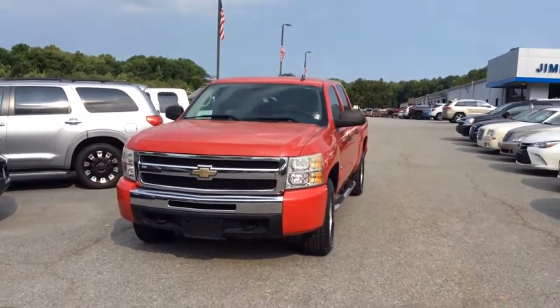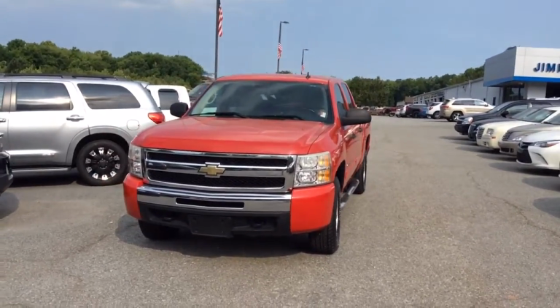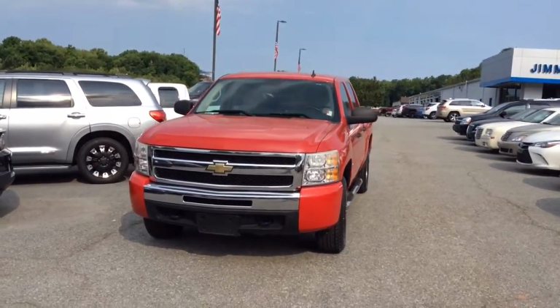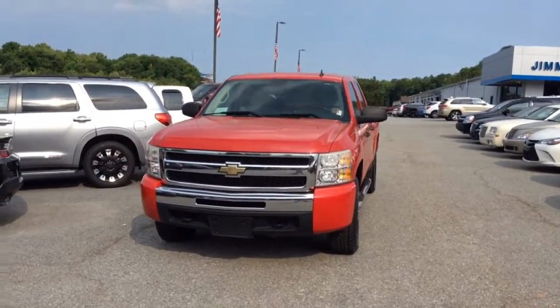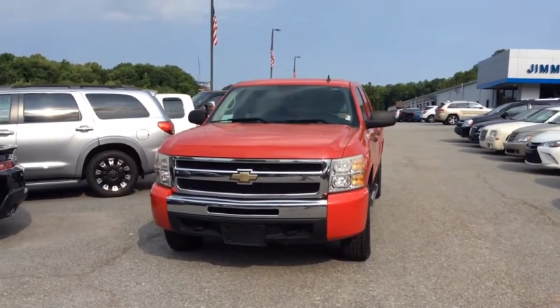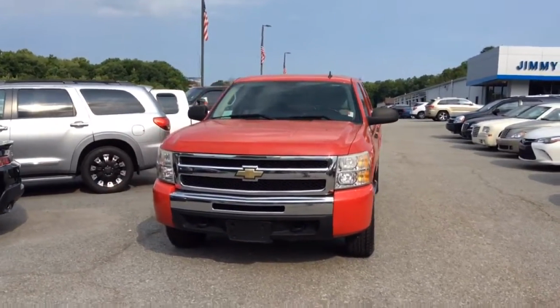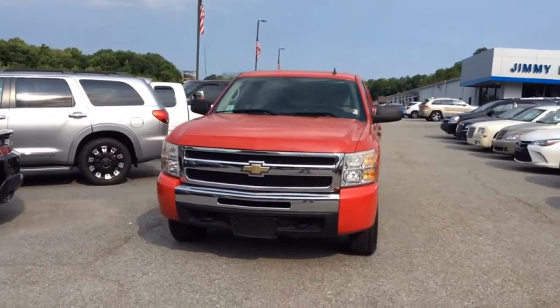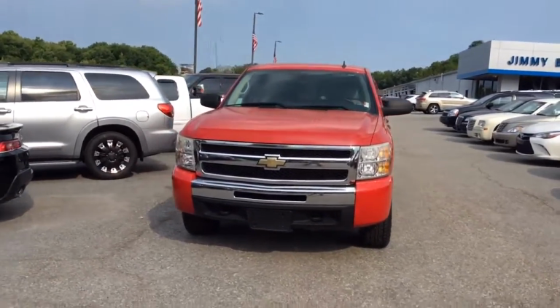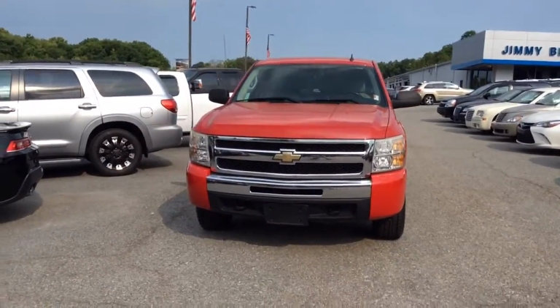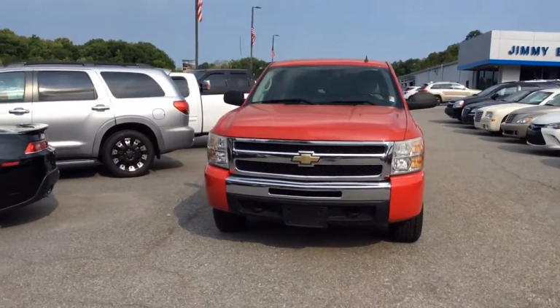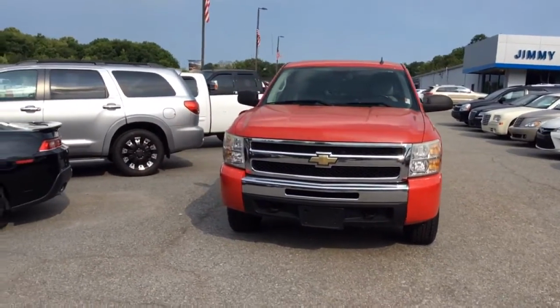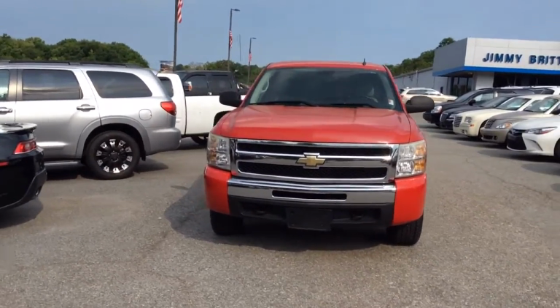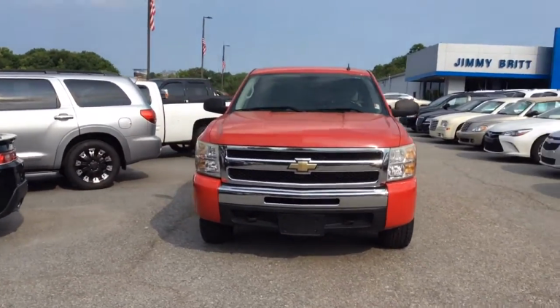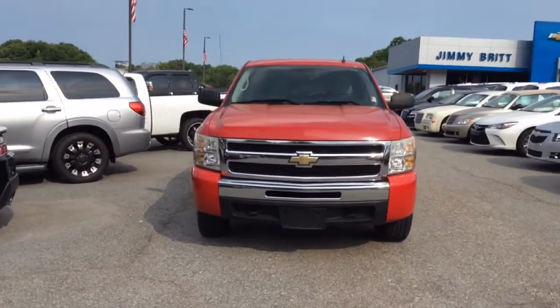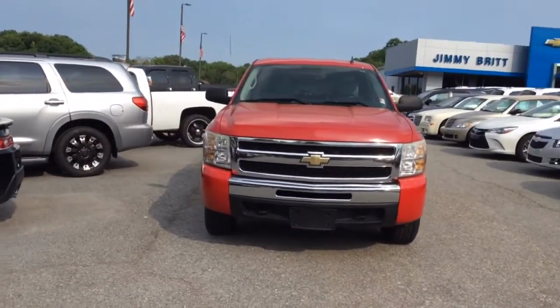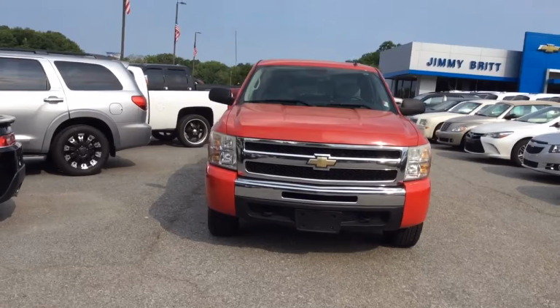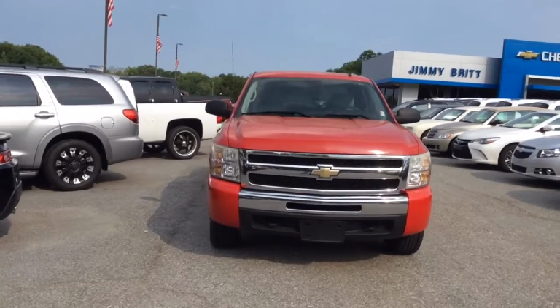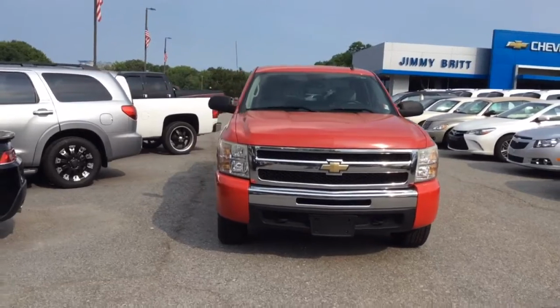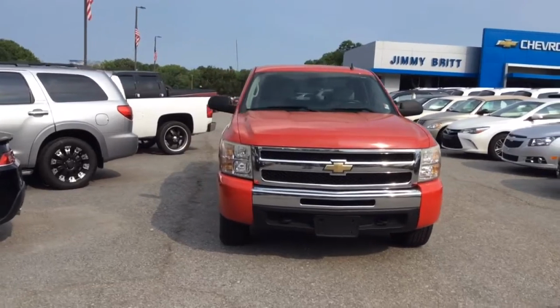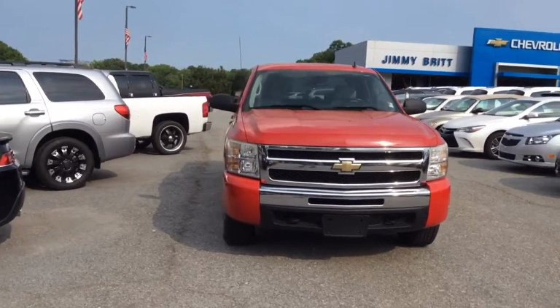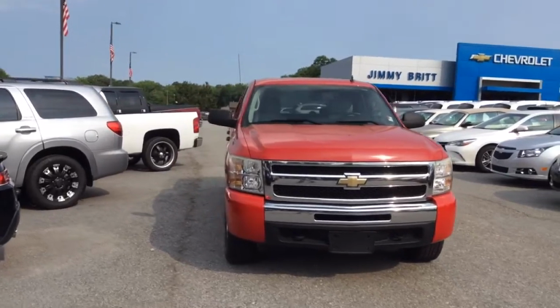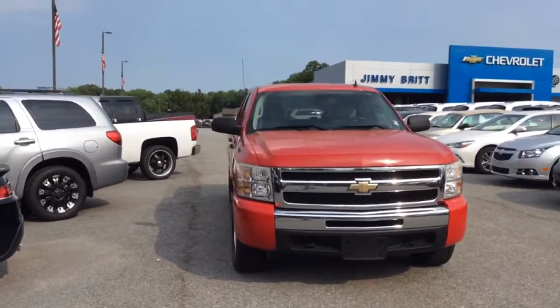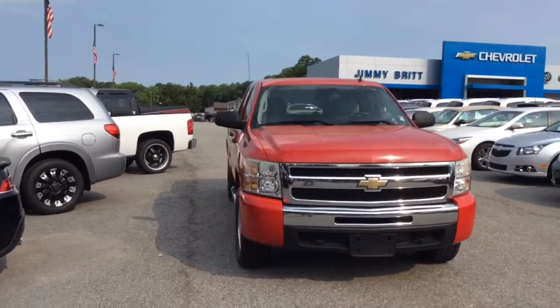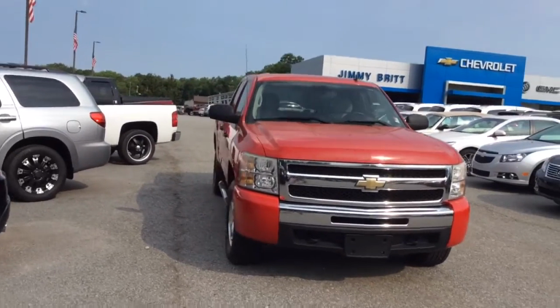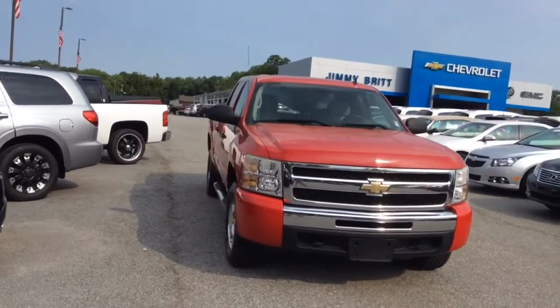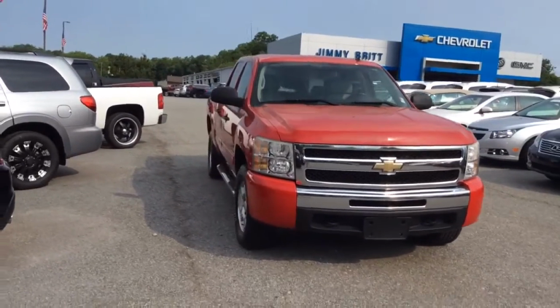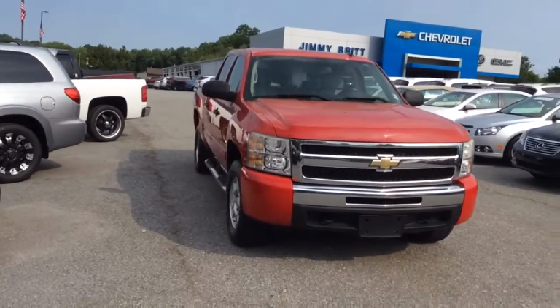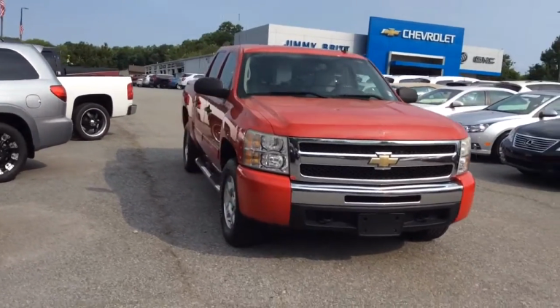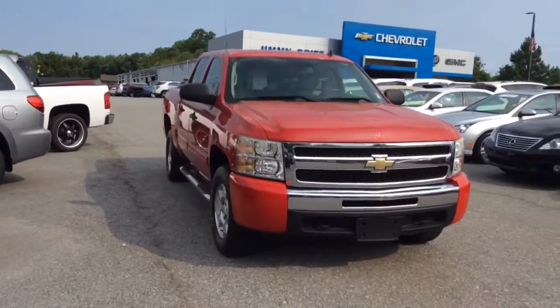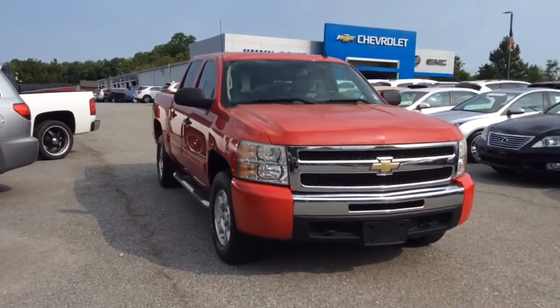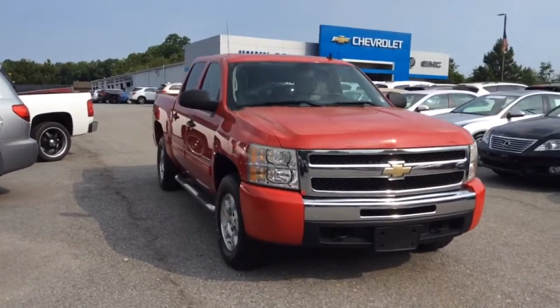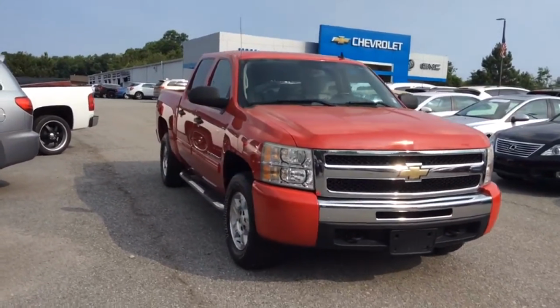Hey Todd, this is Bert over at Jimmy Britt's Chevrolet. Here's the 2009 Chevrolet Silverado that you're taking a look at.